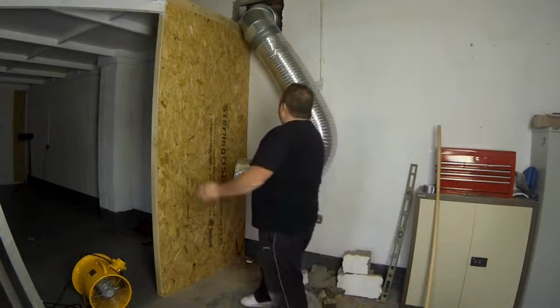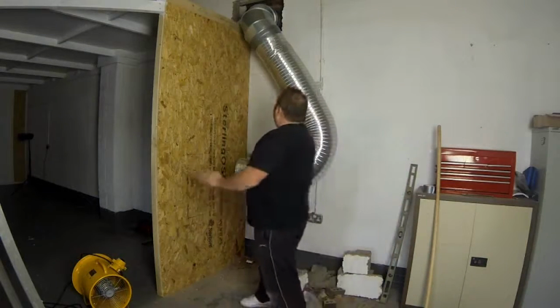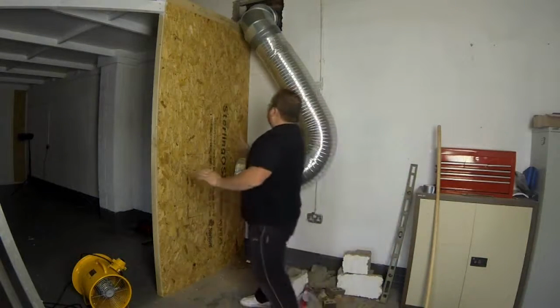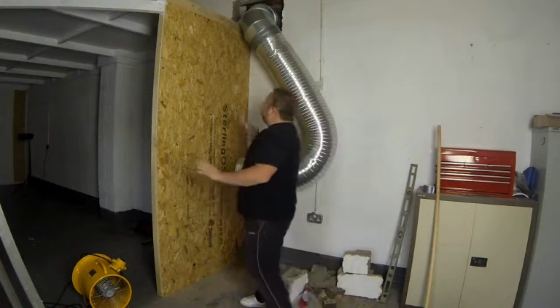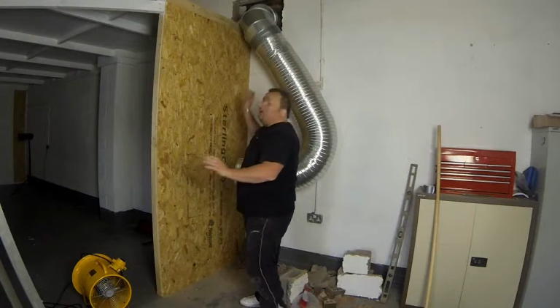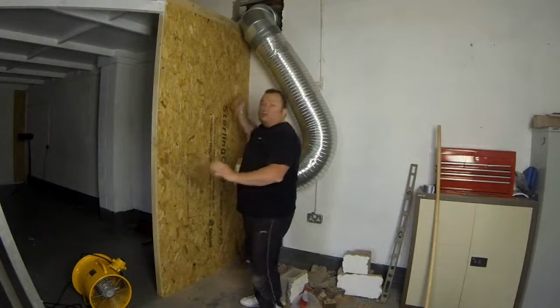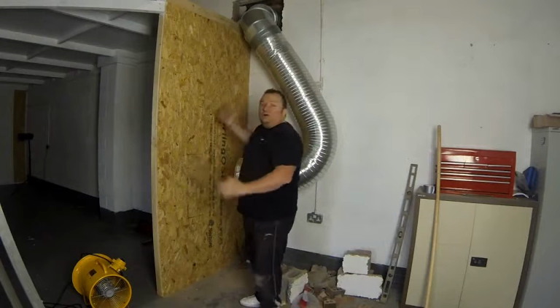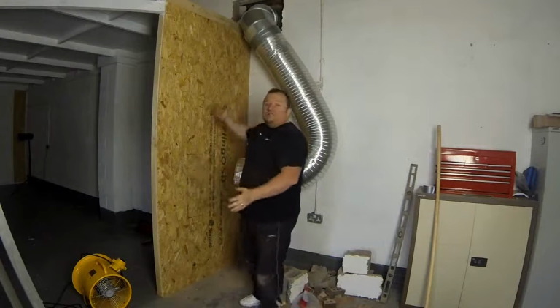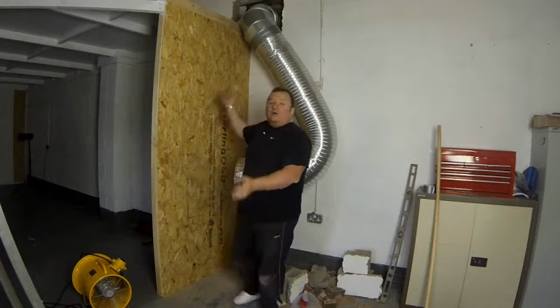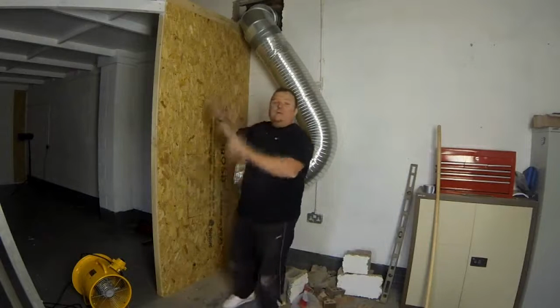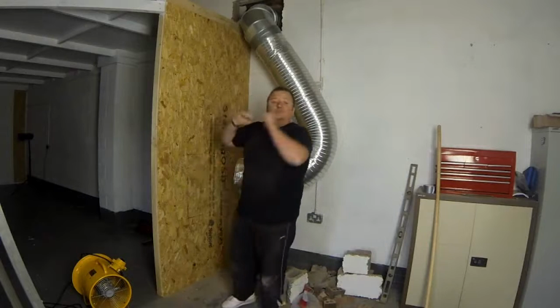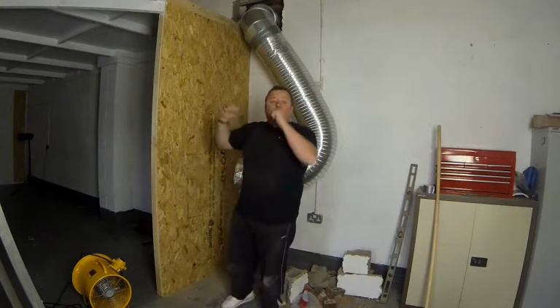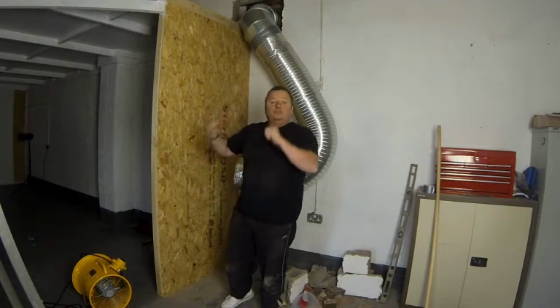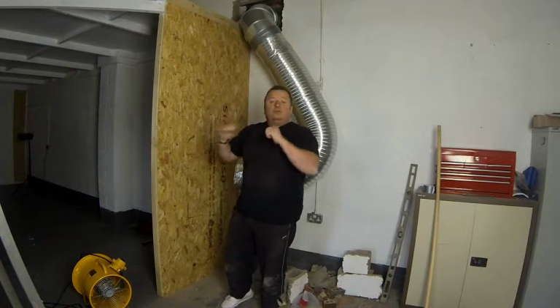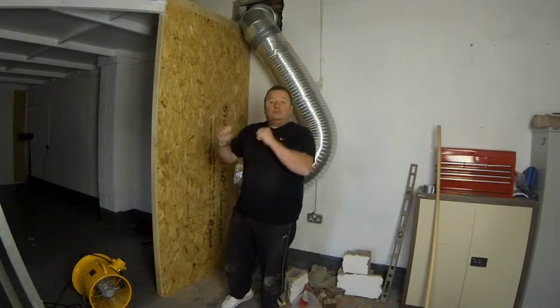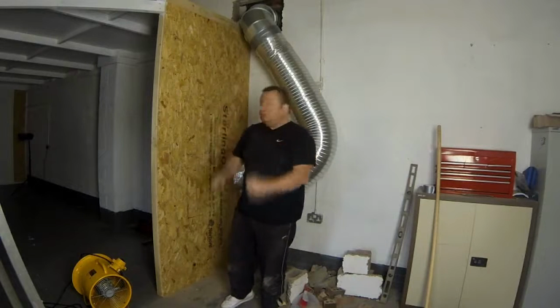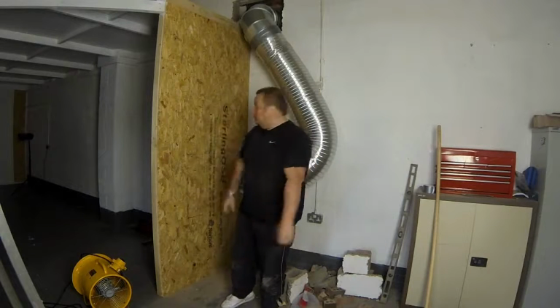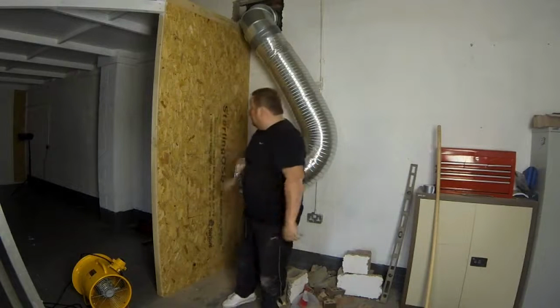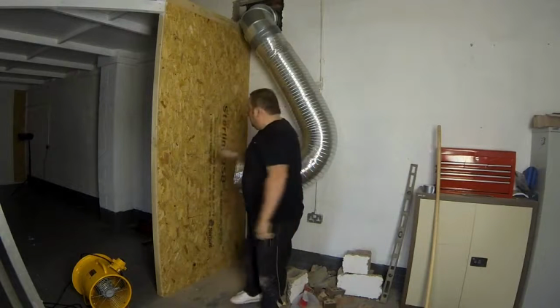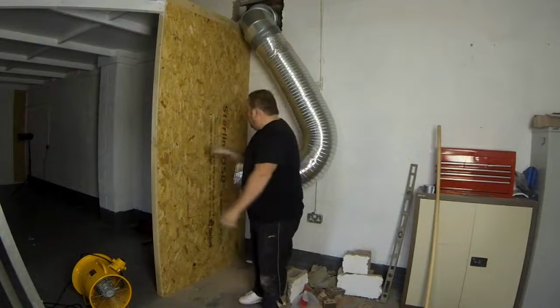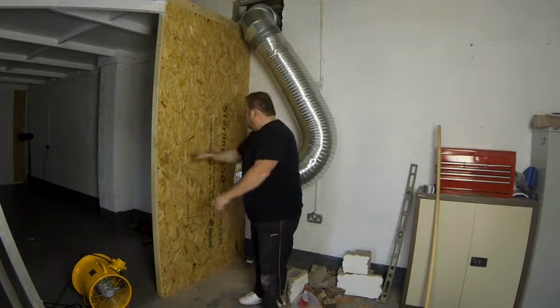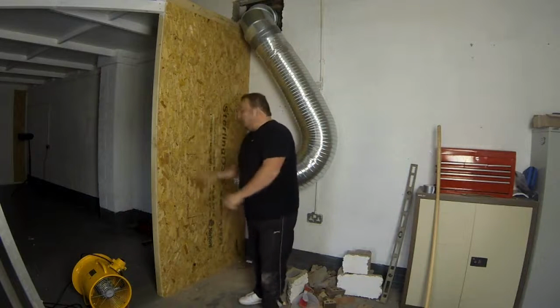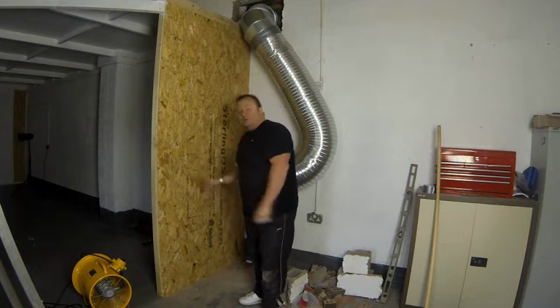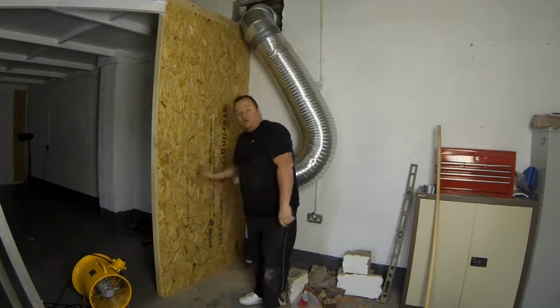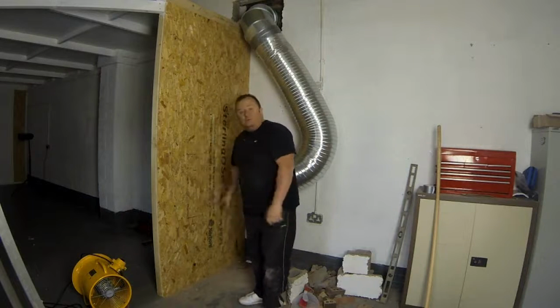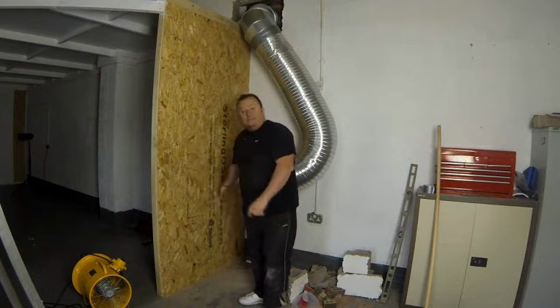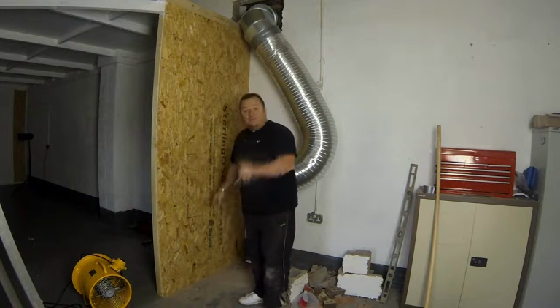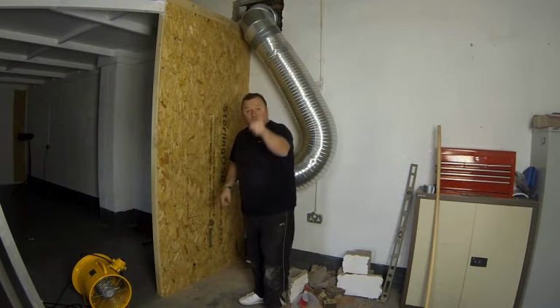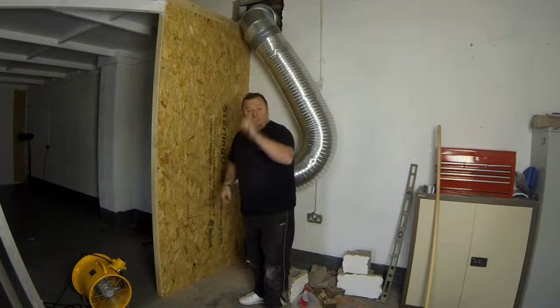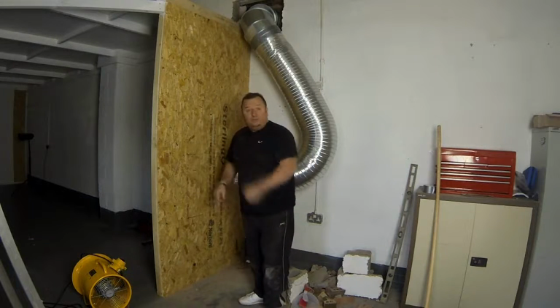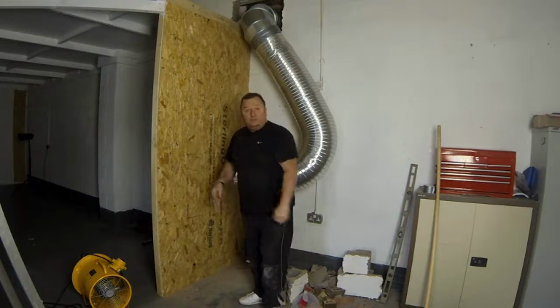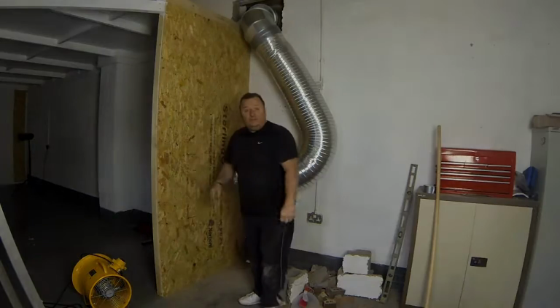Everything outside is now up, secured and sealed. I'm gonna cut this hole in here, so I'll see you in a minute.